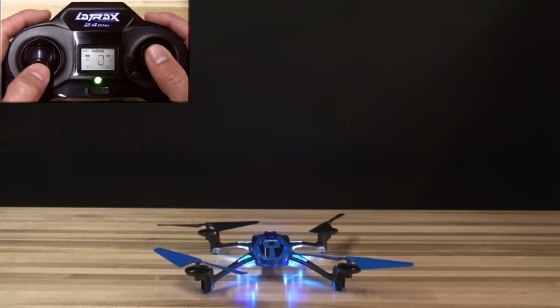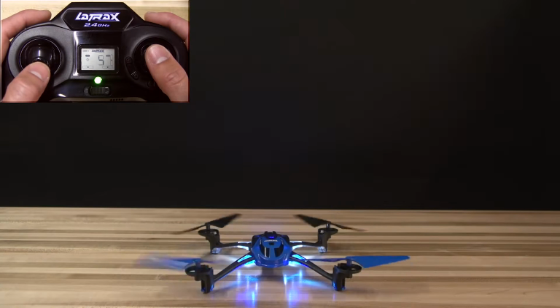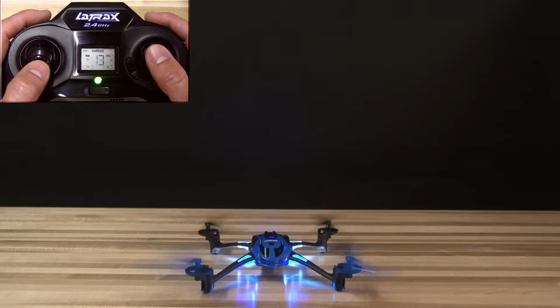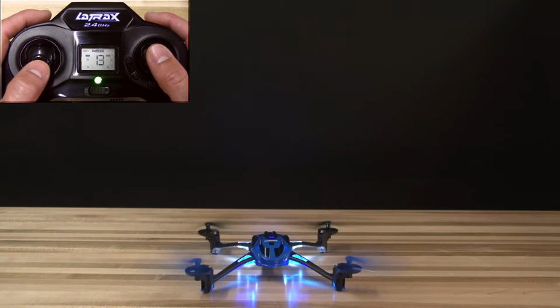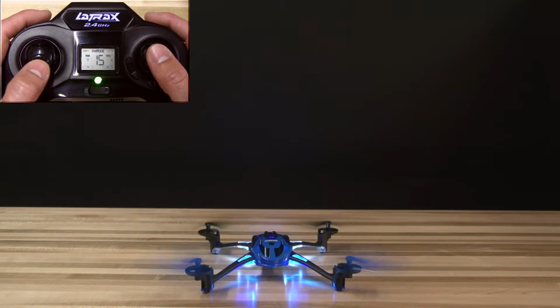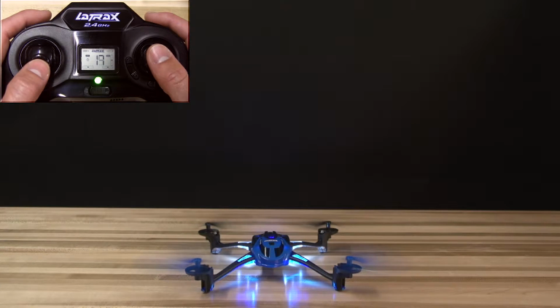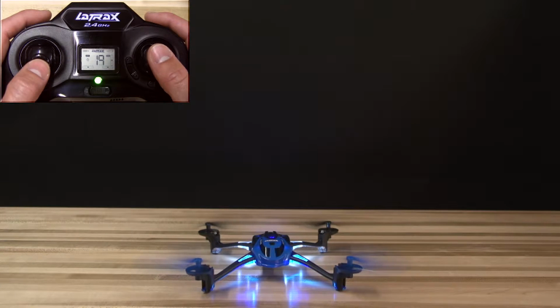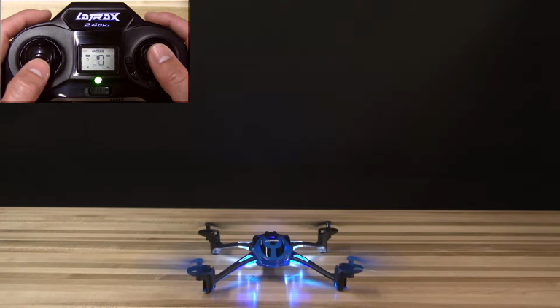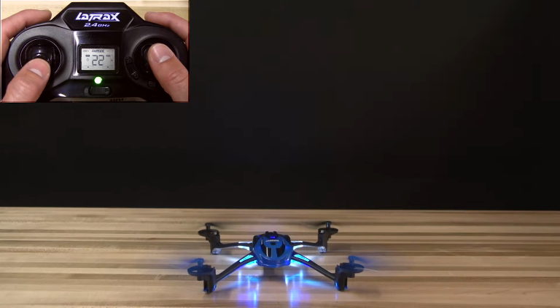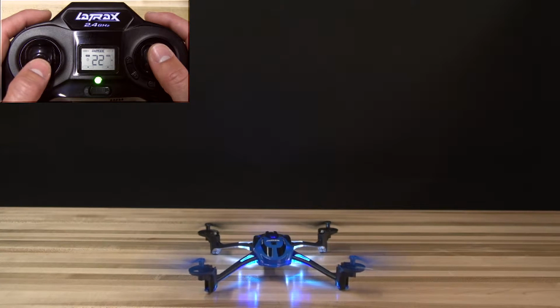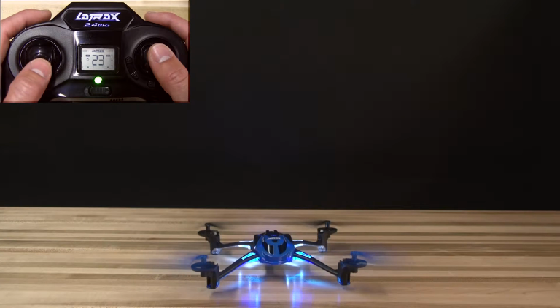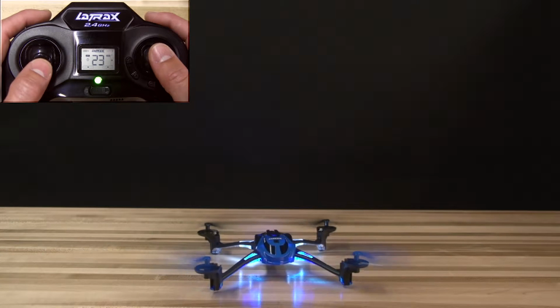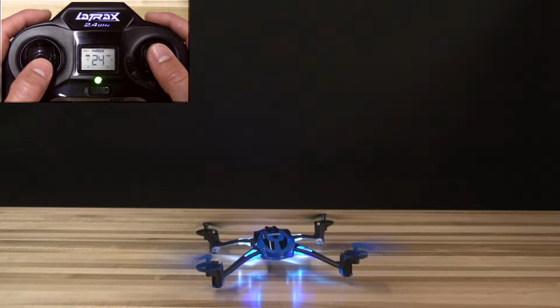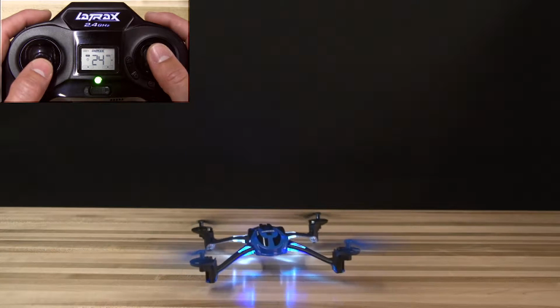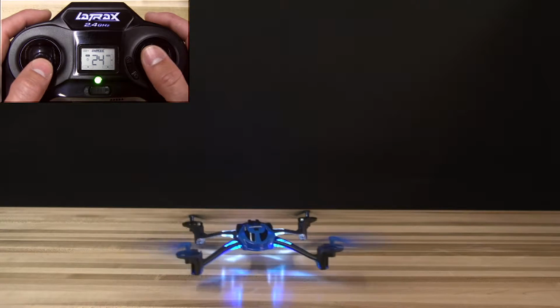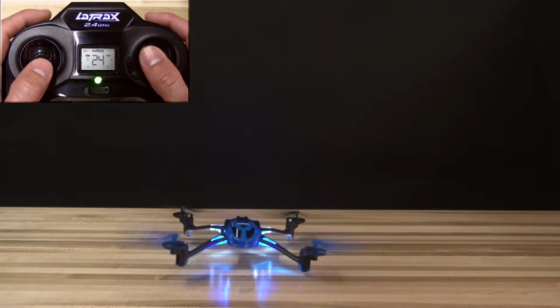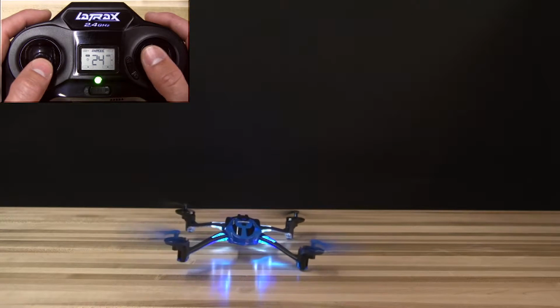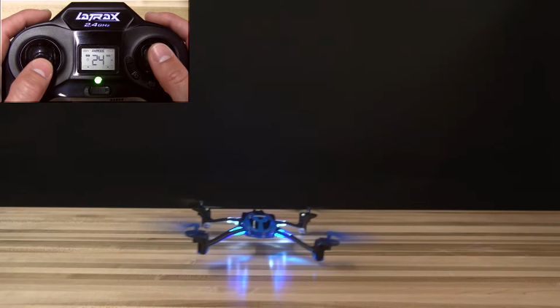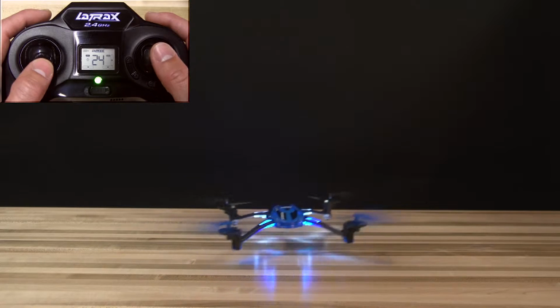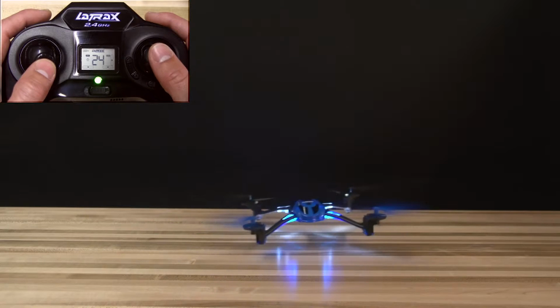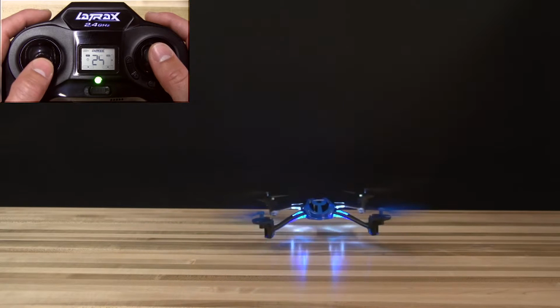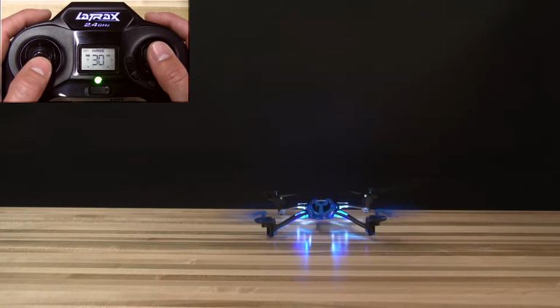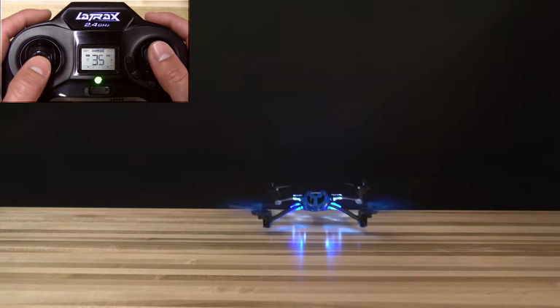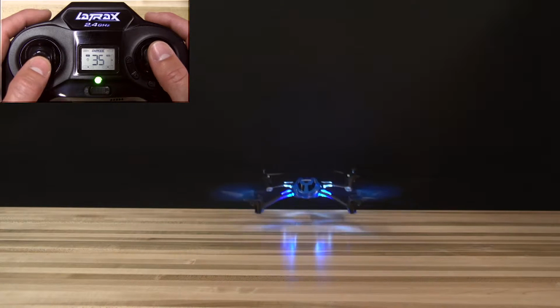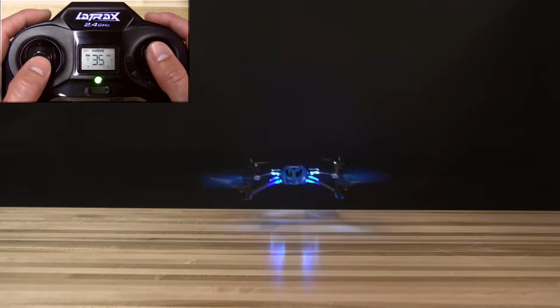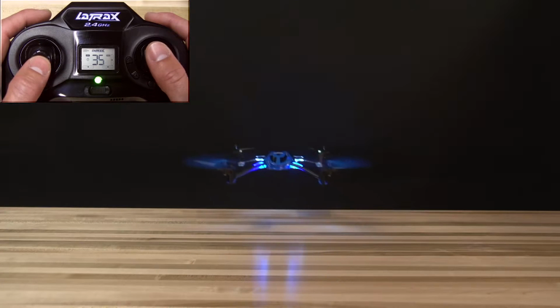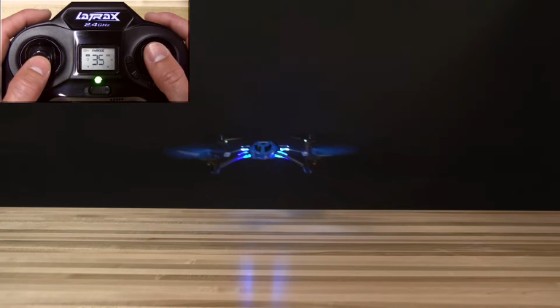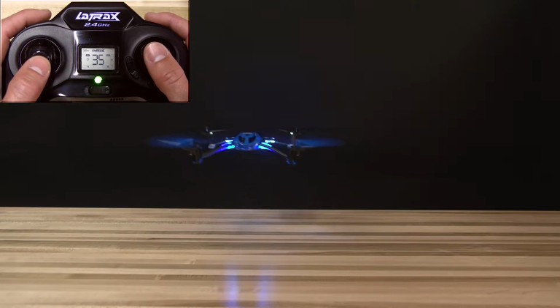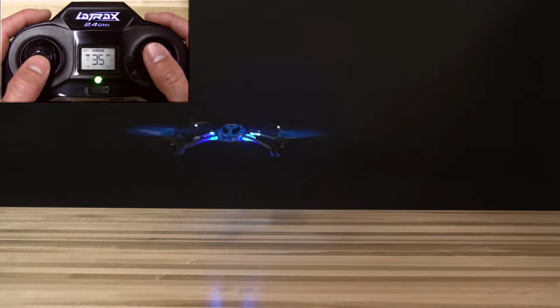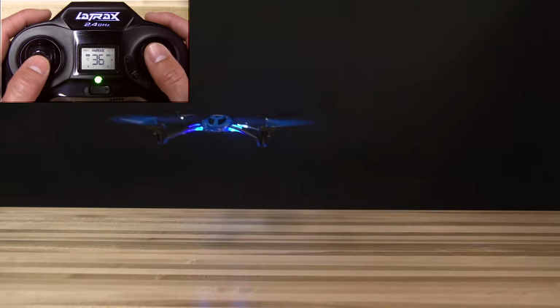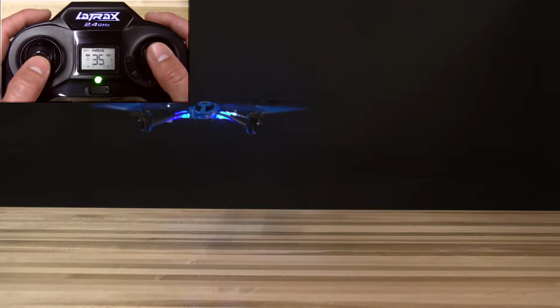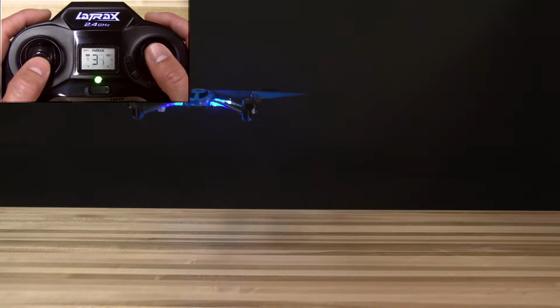Now you can fly your Alias by gently pushing the throttle stick forward until the model begins to lift off.